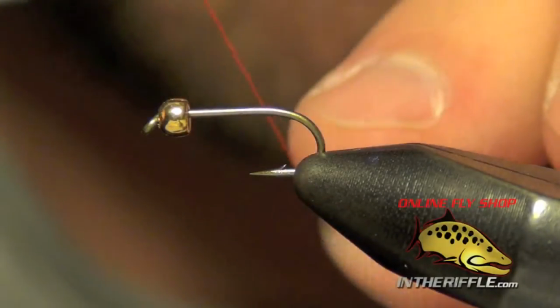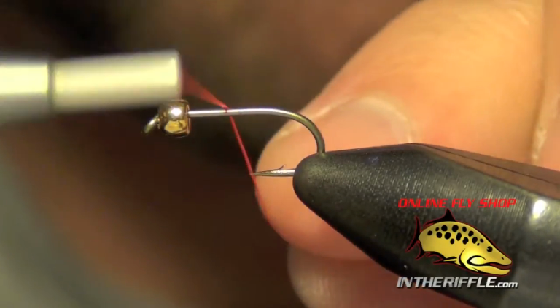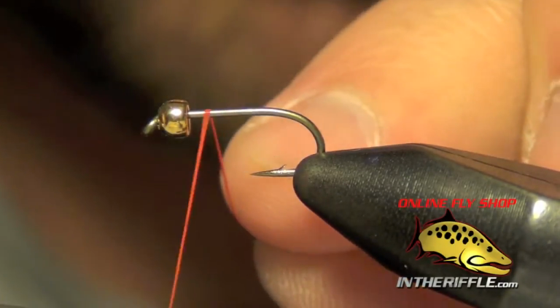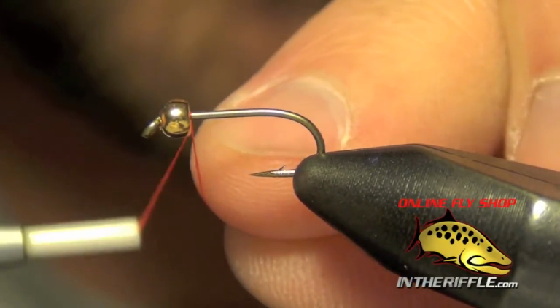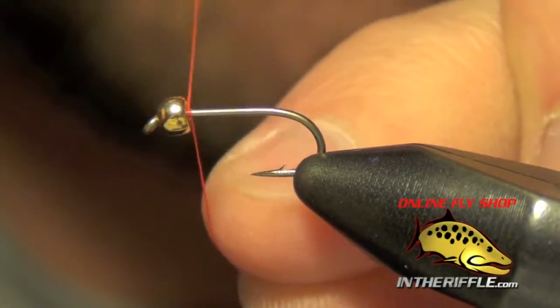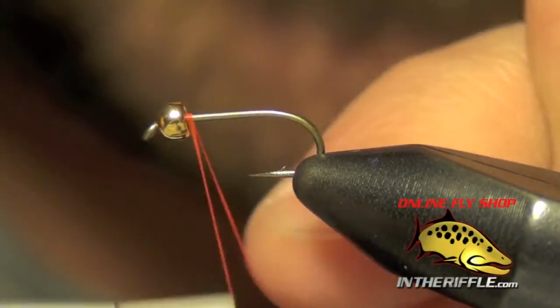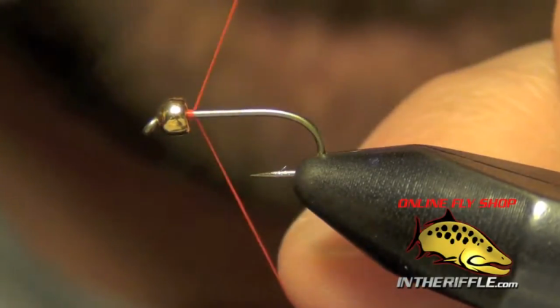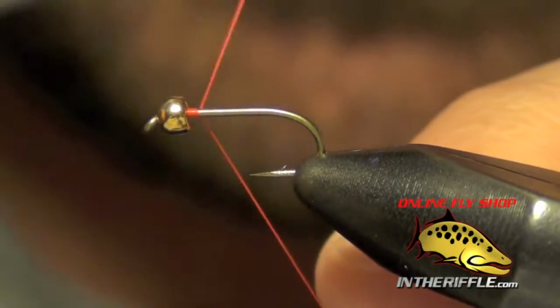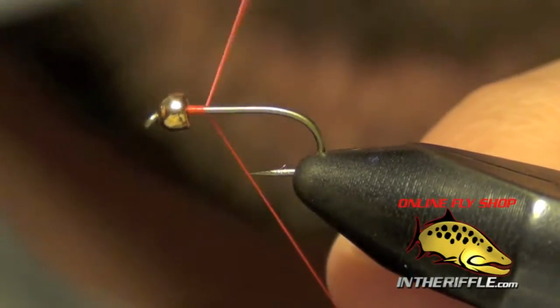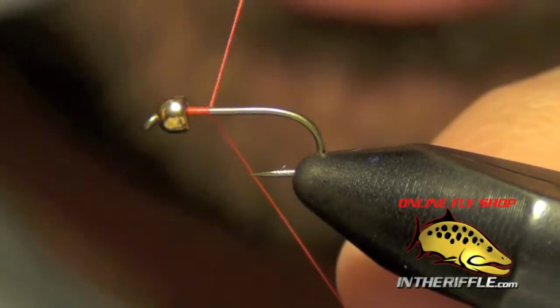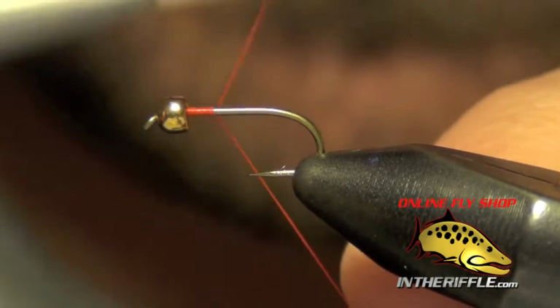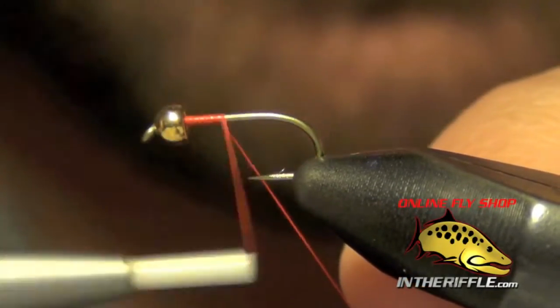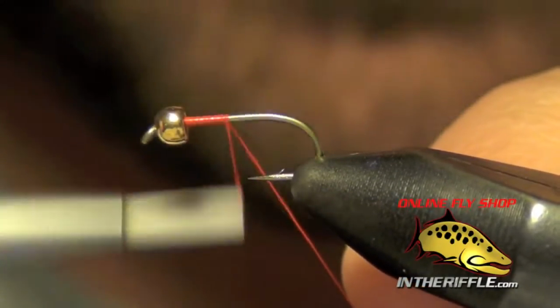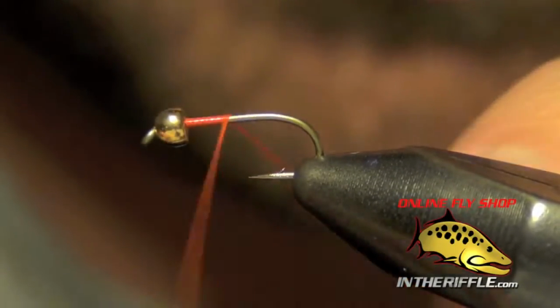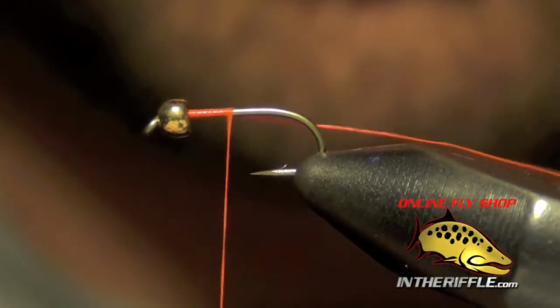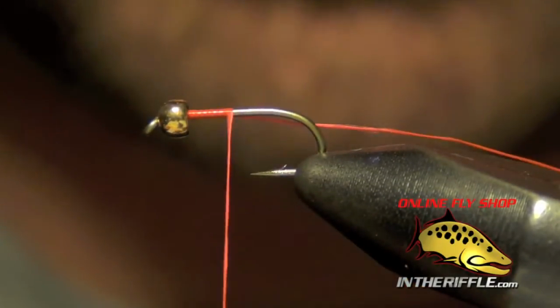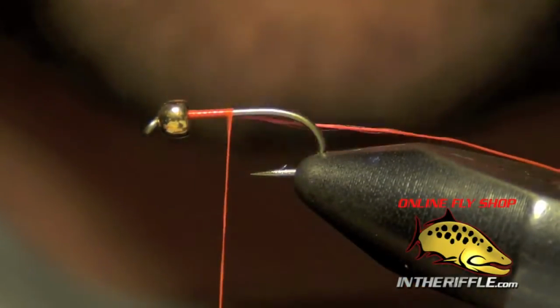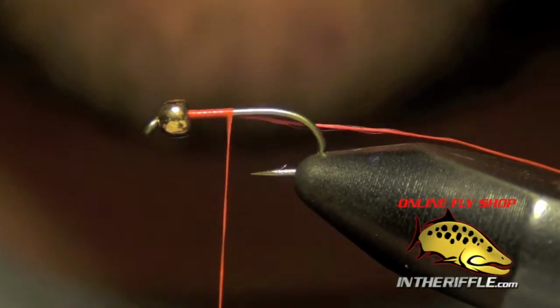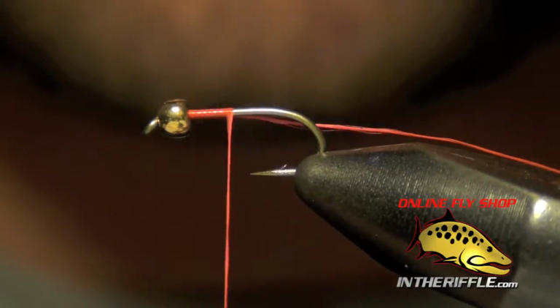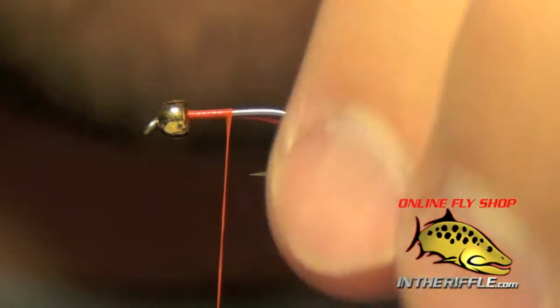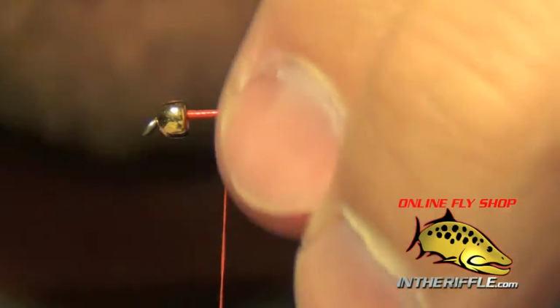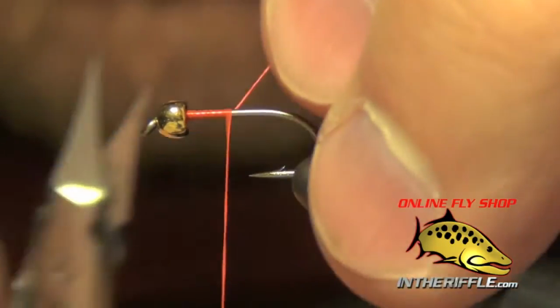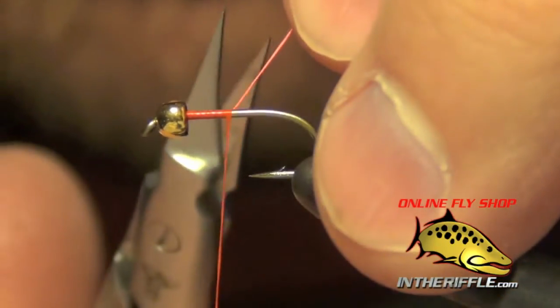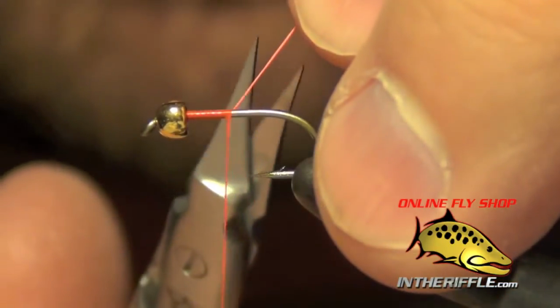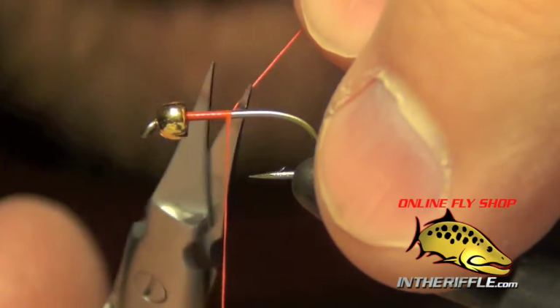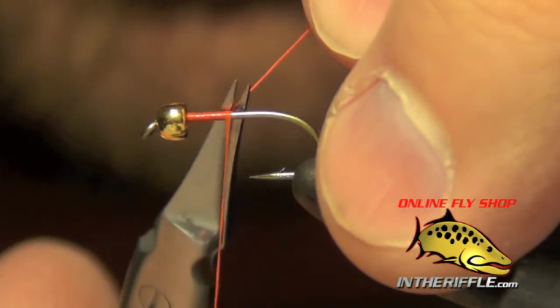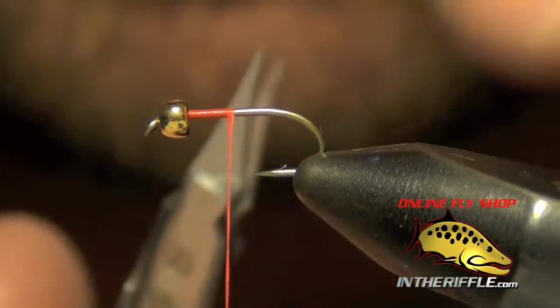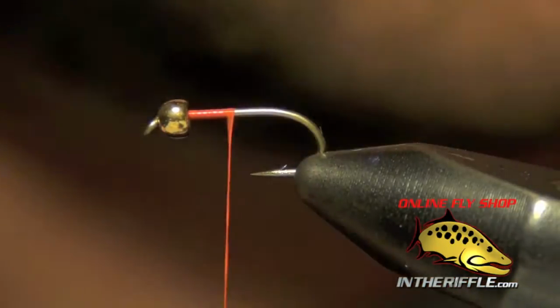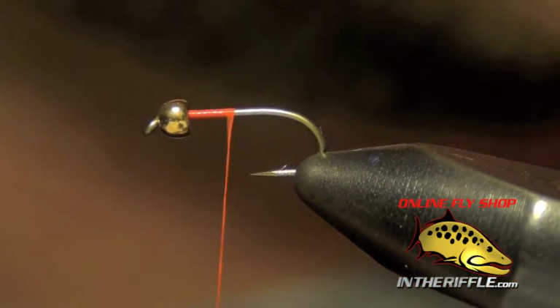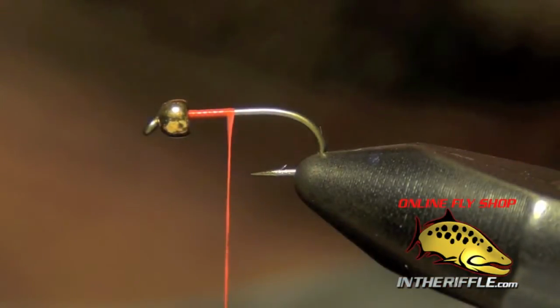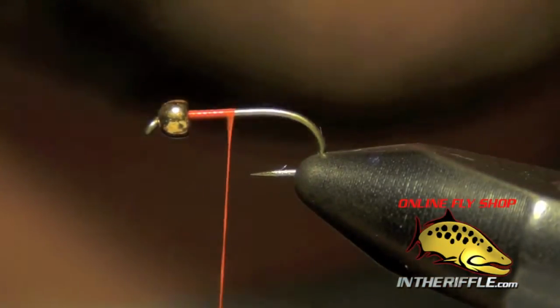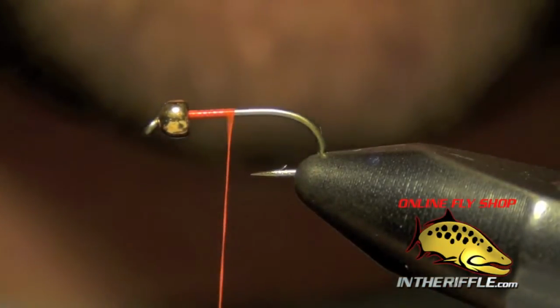Here we're going to tie a fly called the Frenchie. First thing I'm going to do is start off with a tungsten bead on the front of the fly.